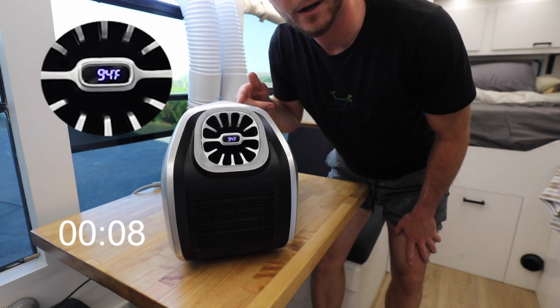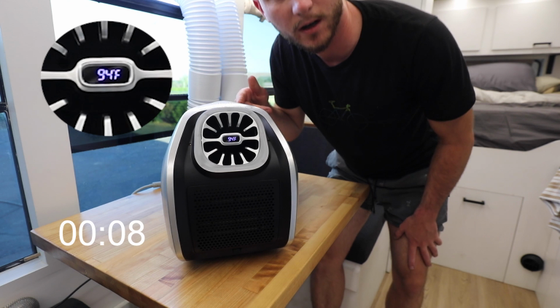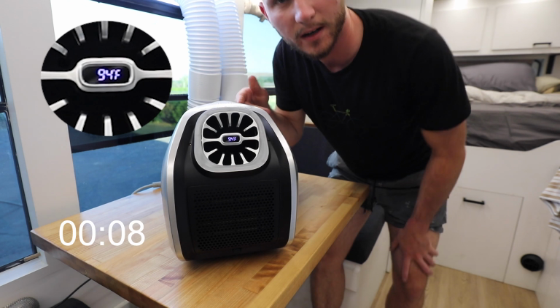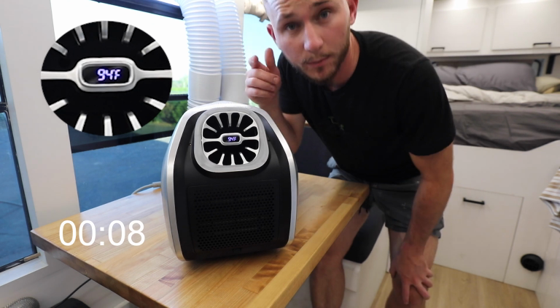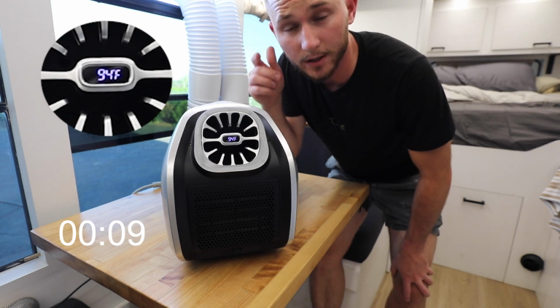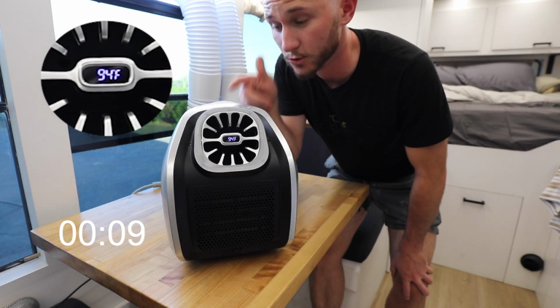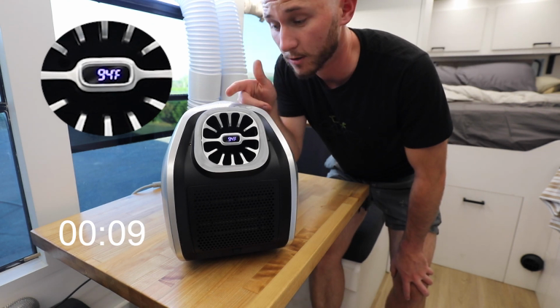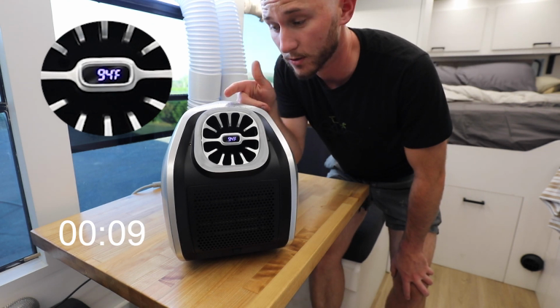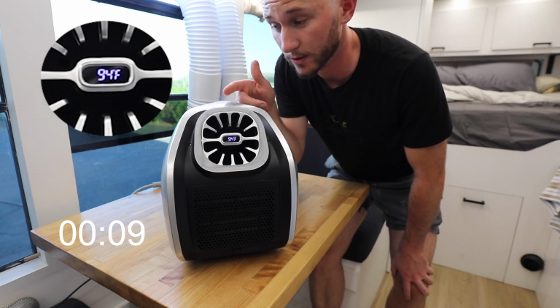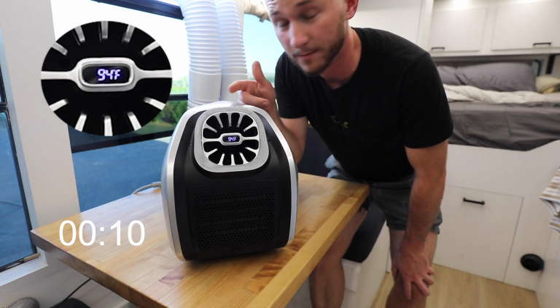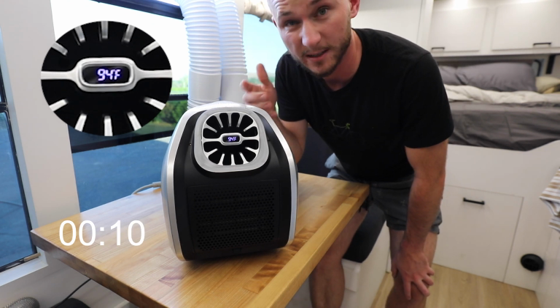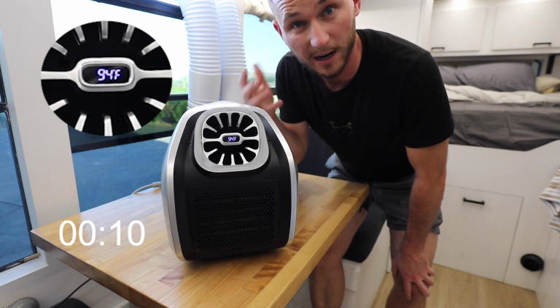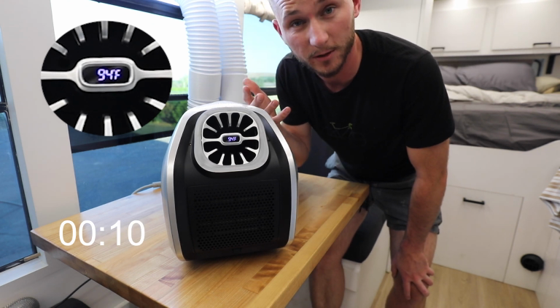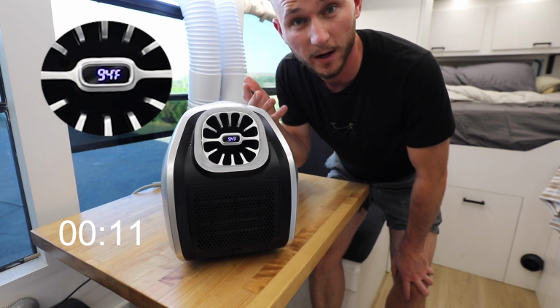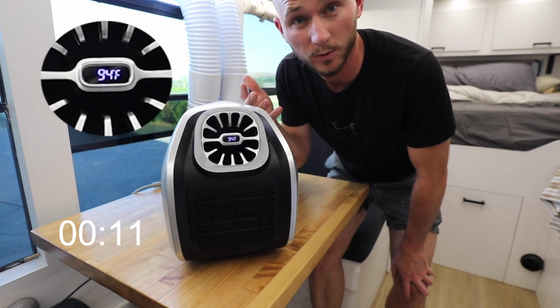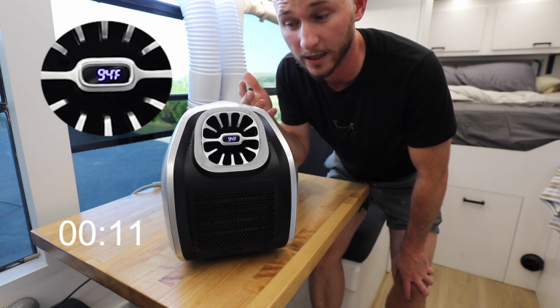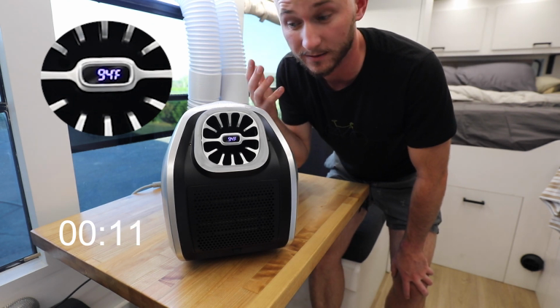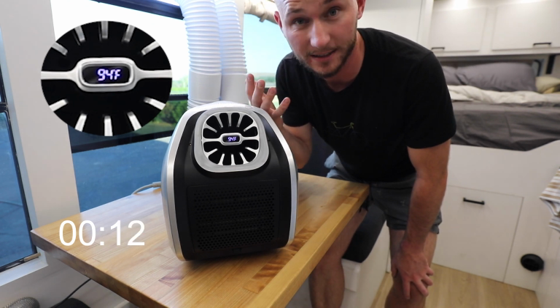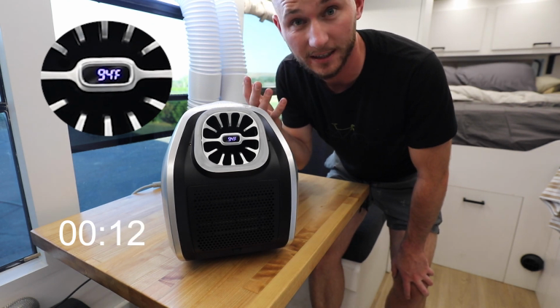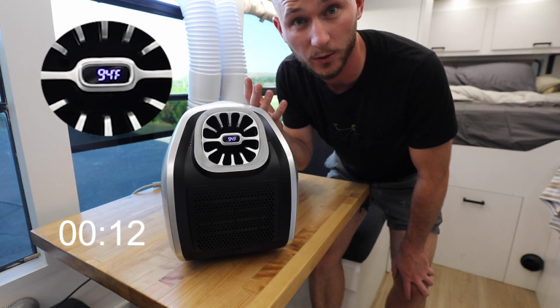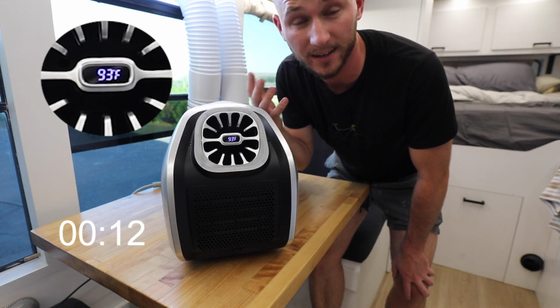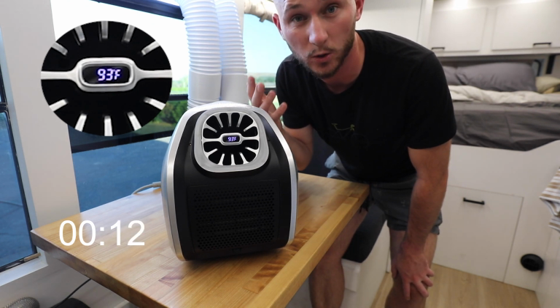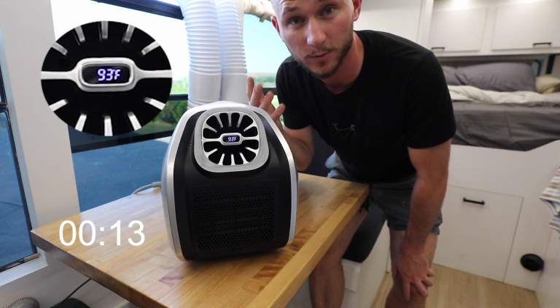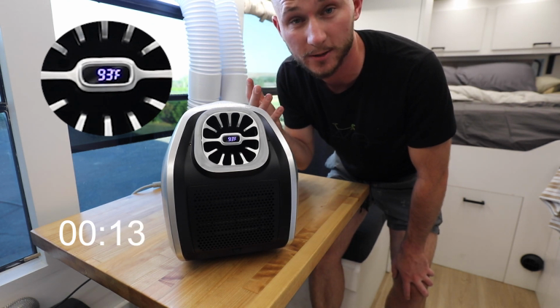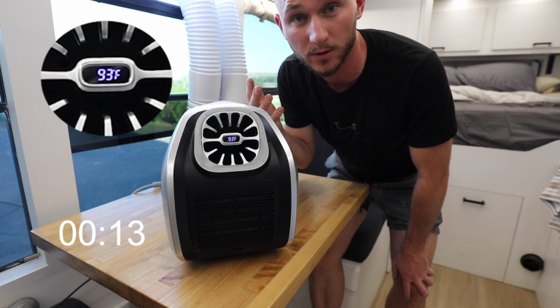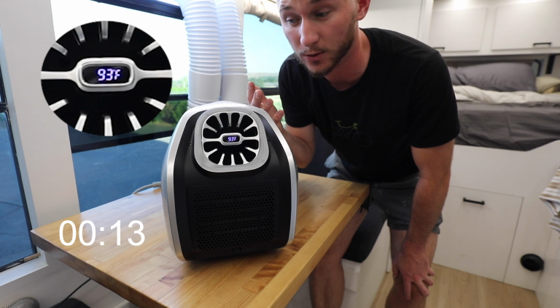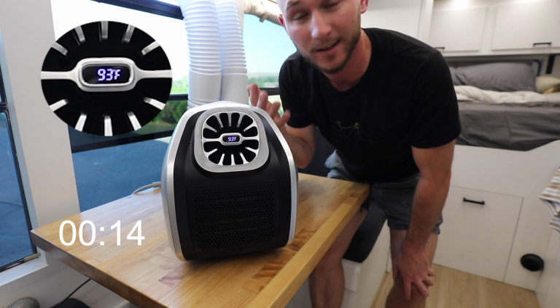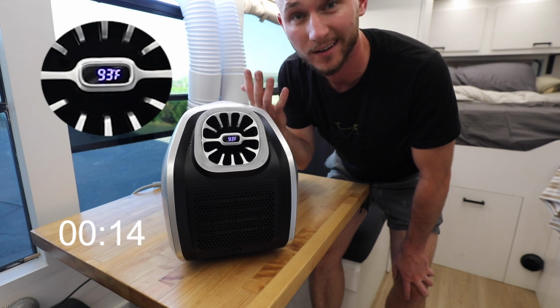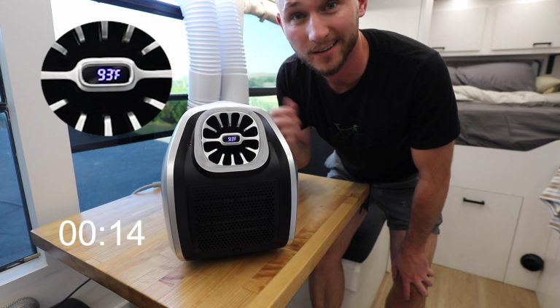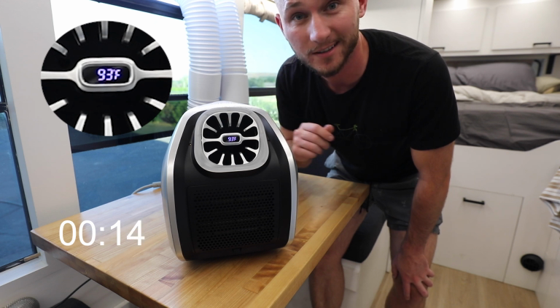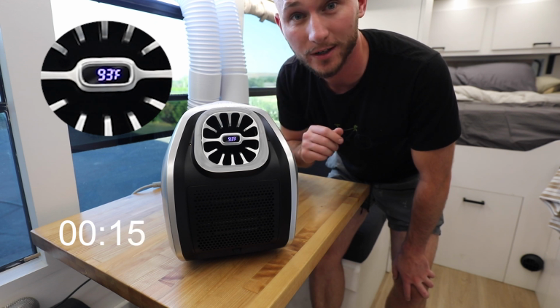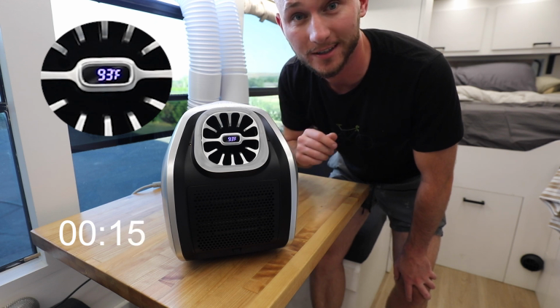It's powered on. I put it in strong mode so that it can be as powerful as possible and ideally as quick and as cold as possible. So let's see what it does.